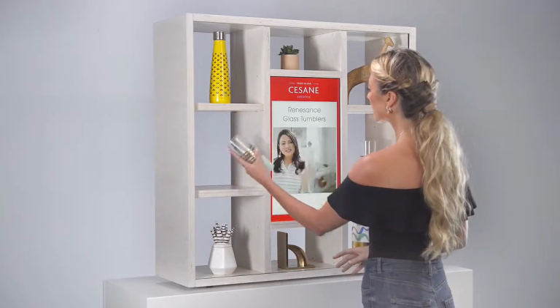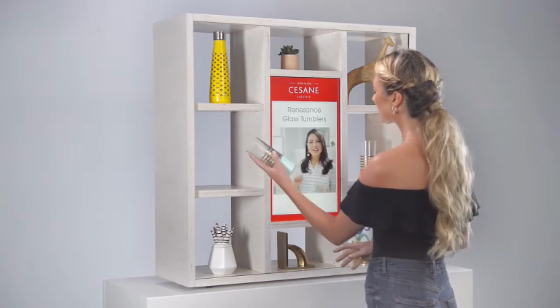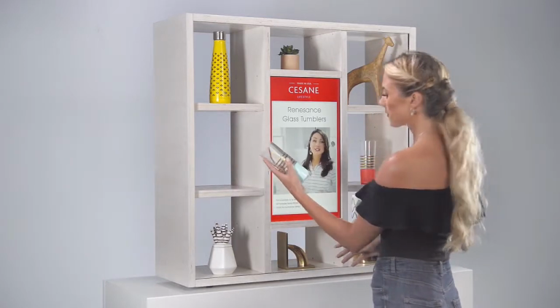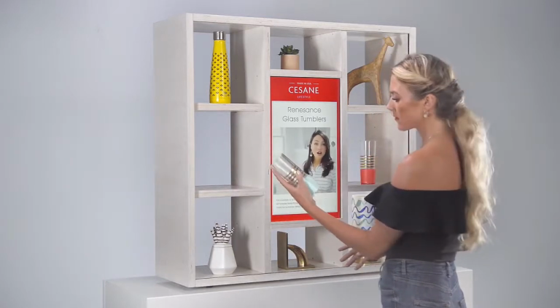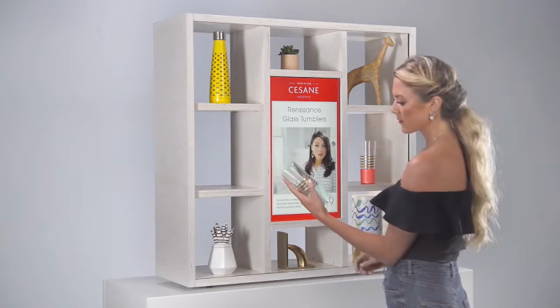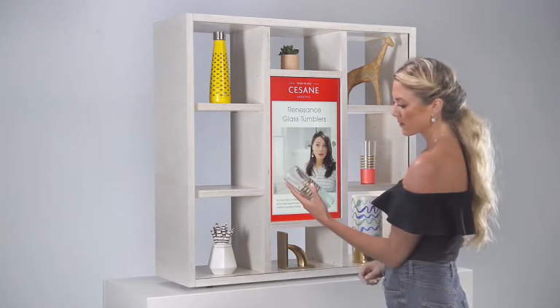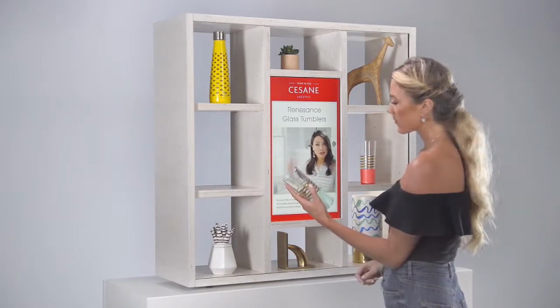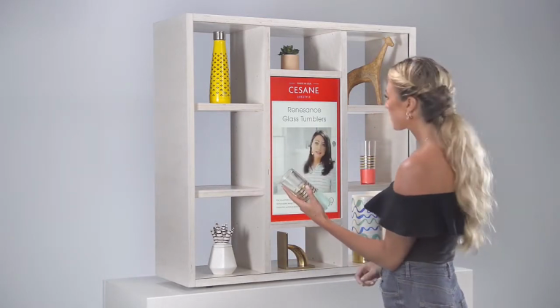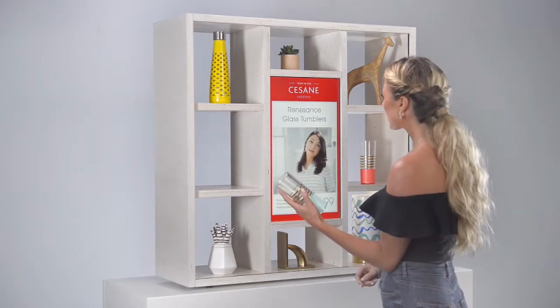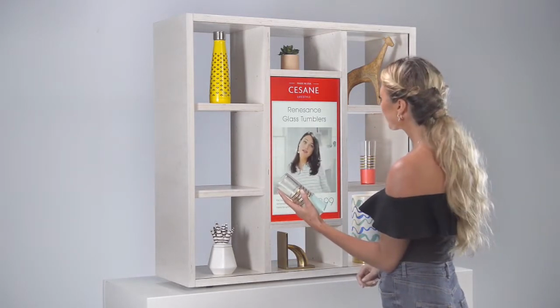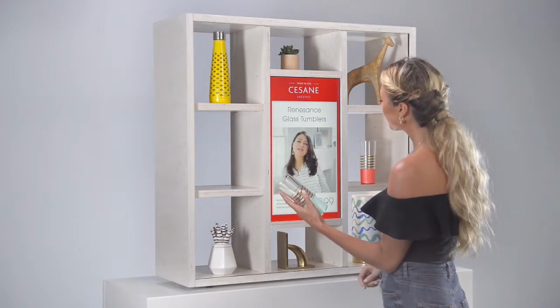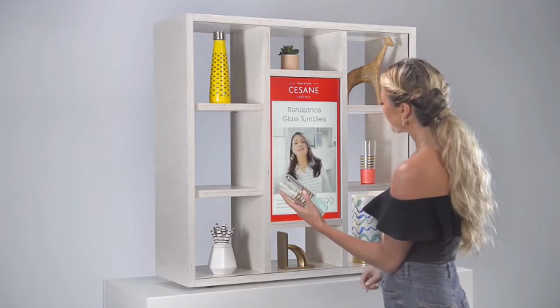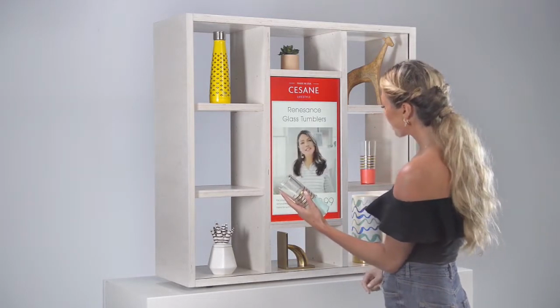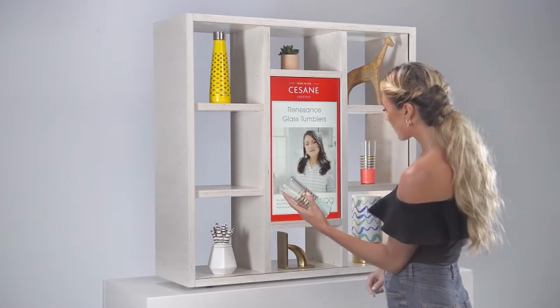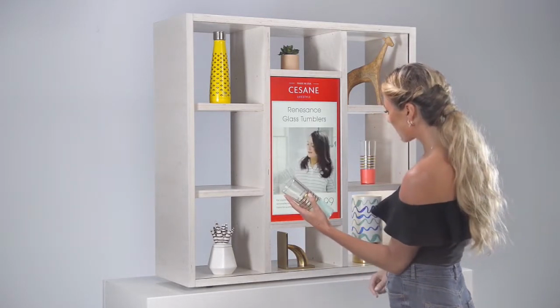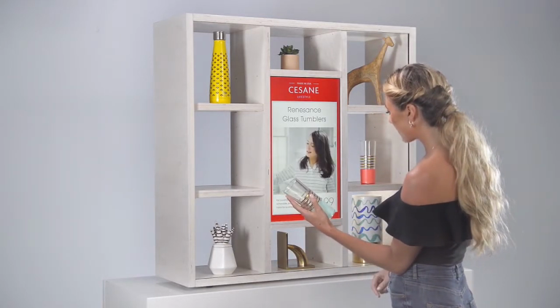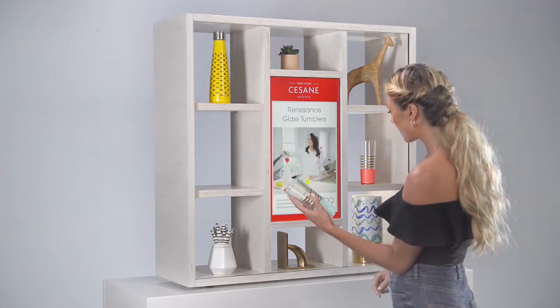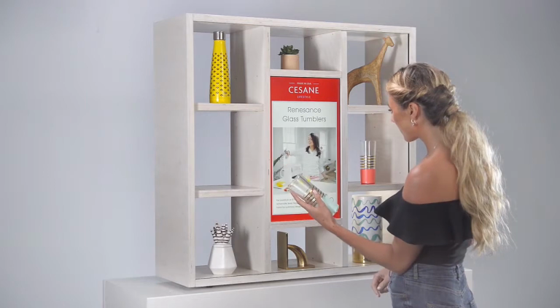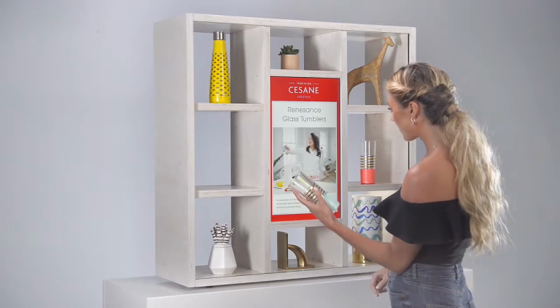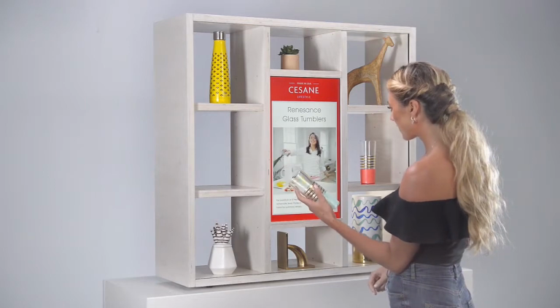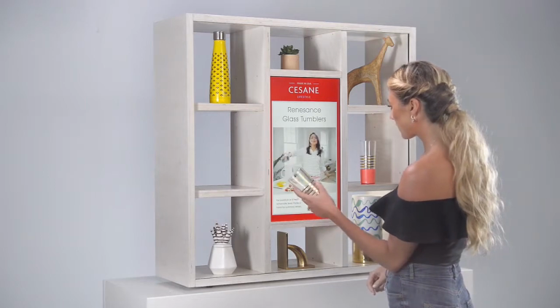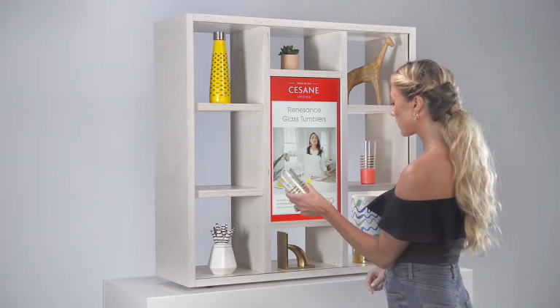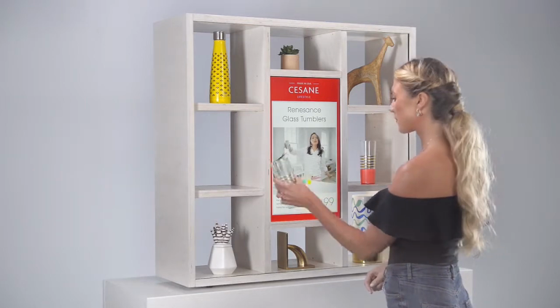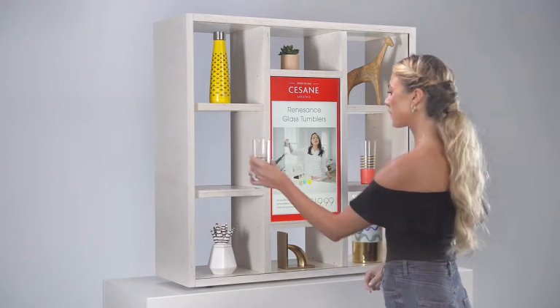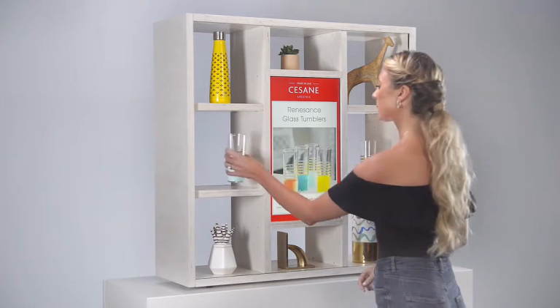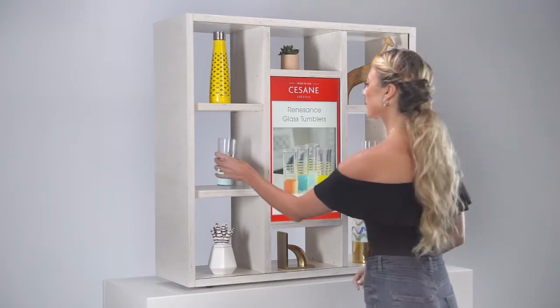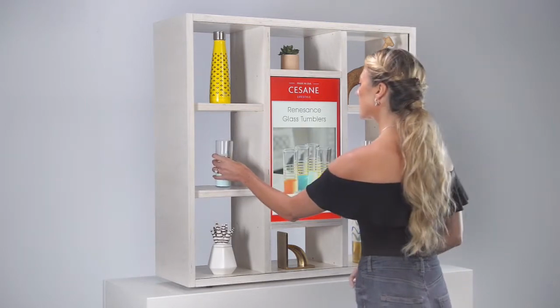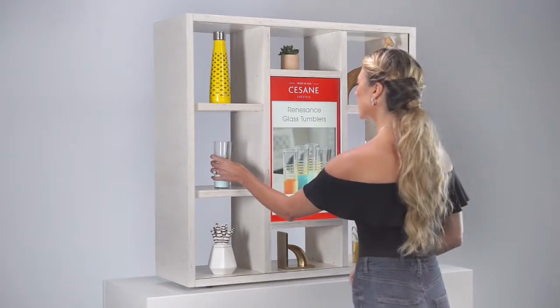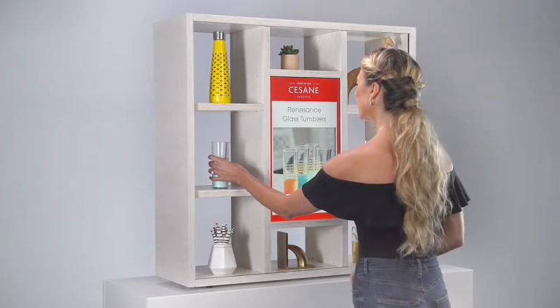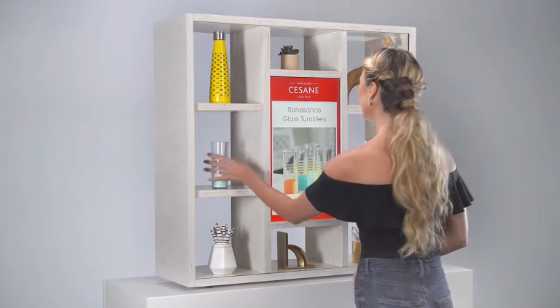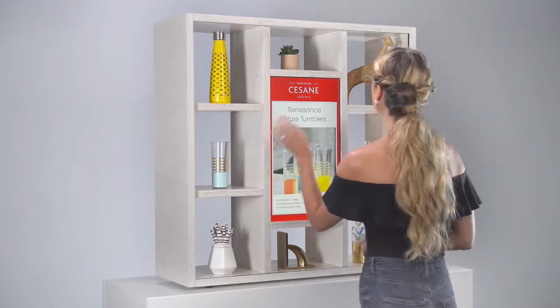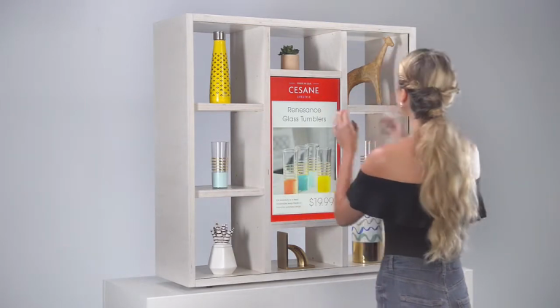Entertaining is all about making the biggest impression with the least amount of fuss. These Ojoy tumblers will have everyone oohing and aahing.